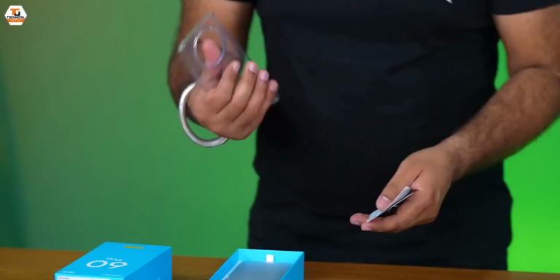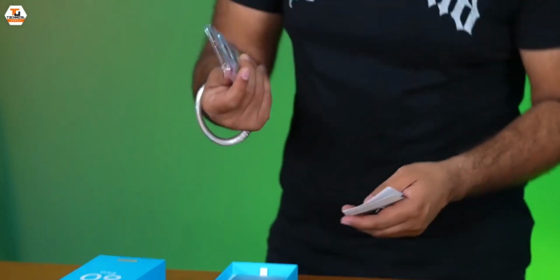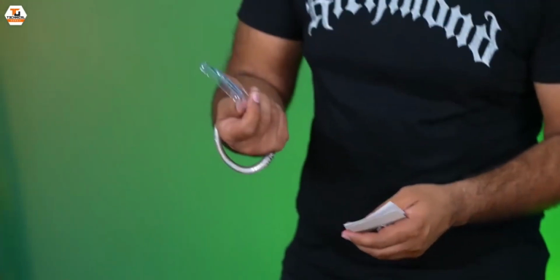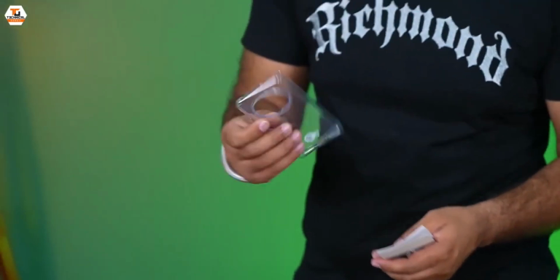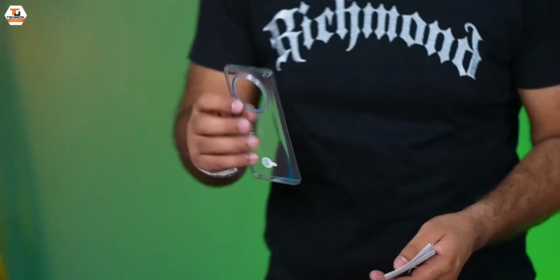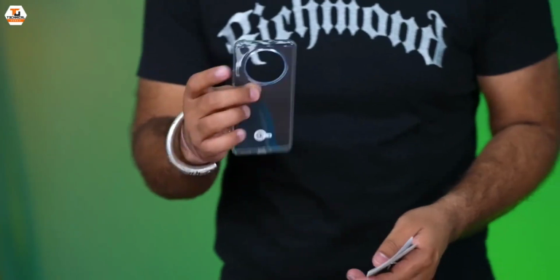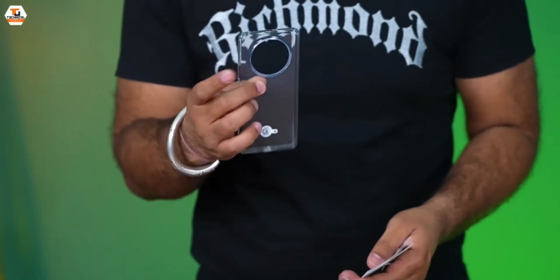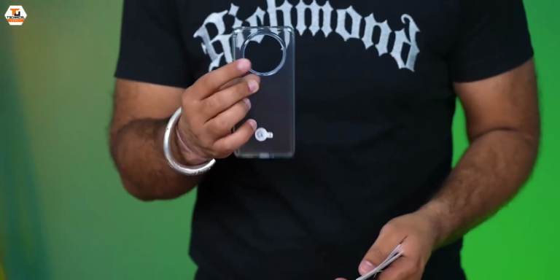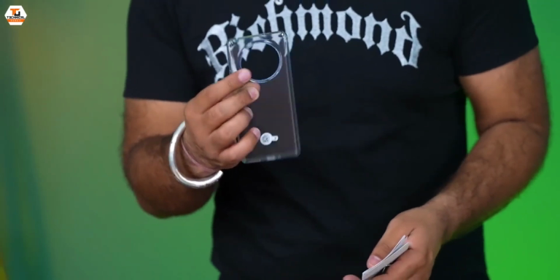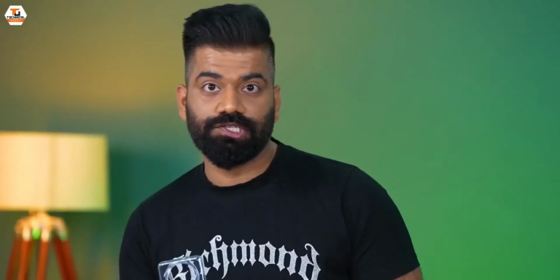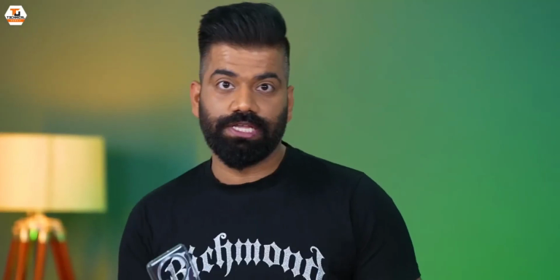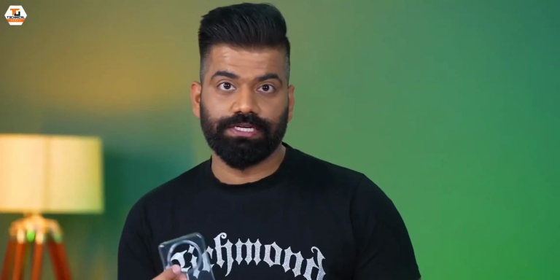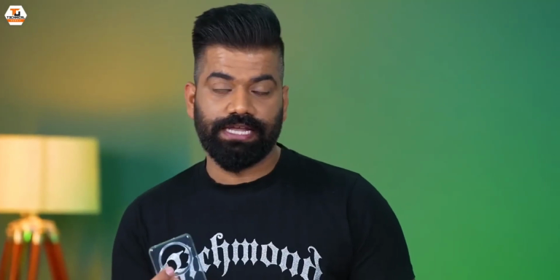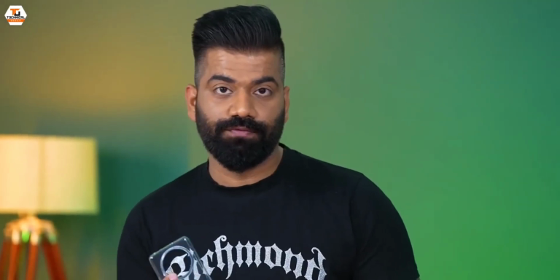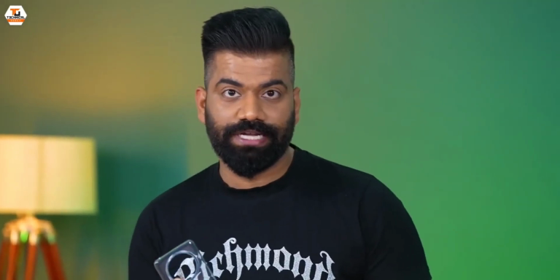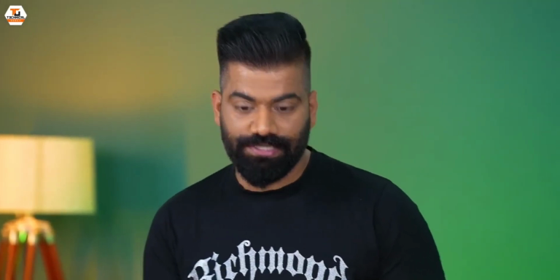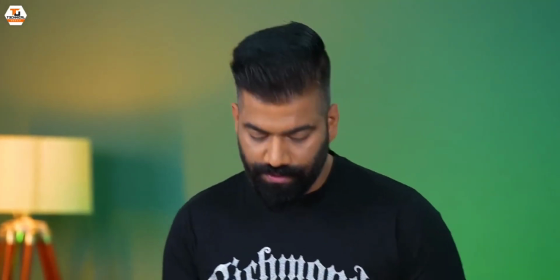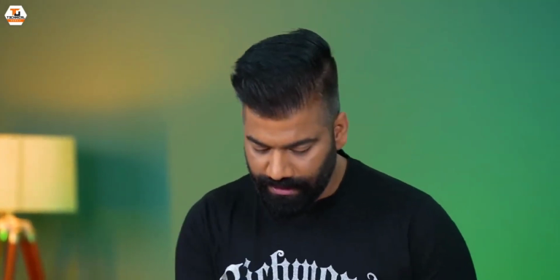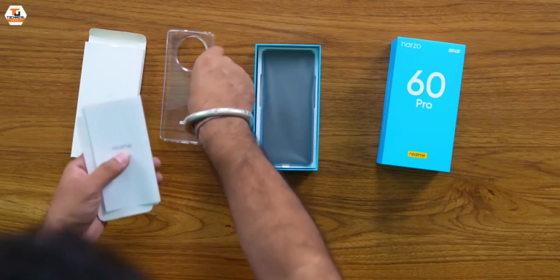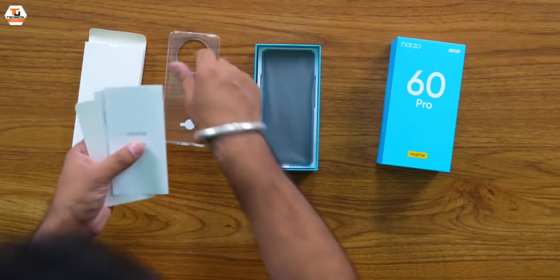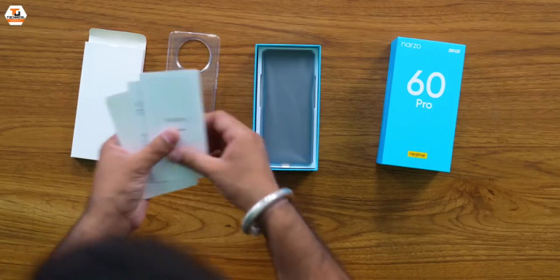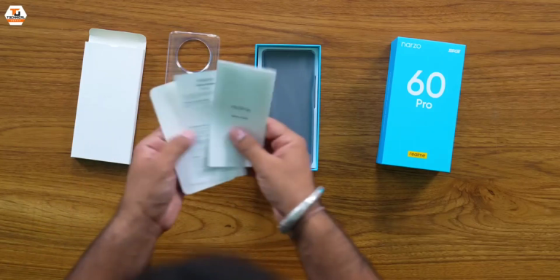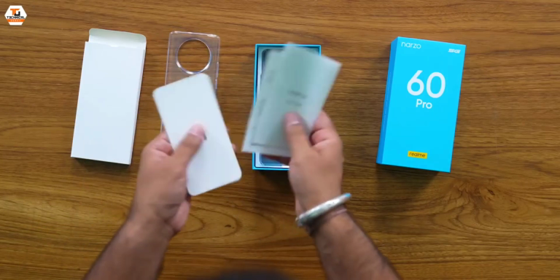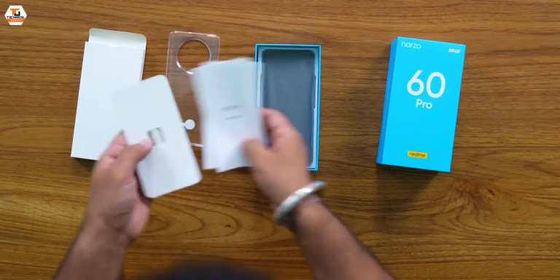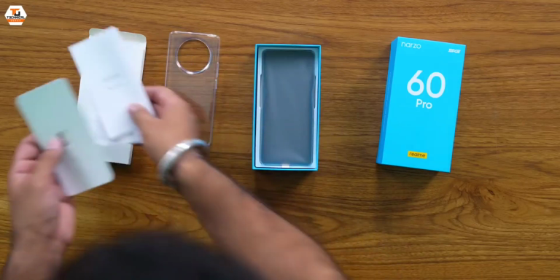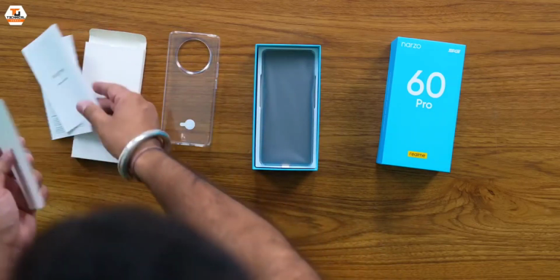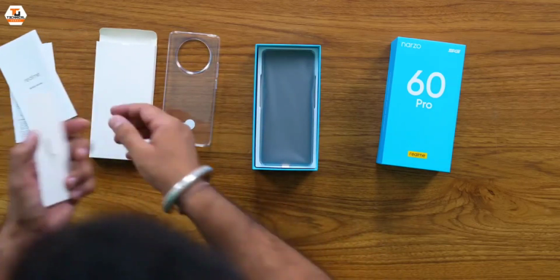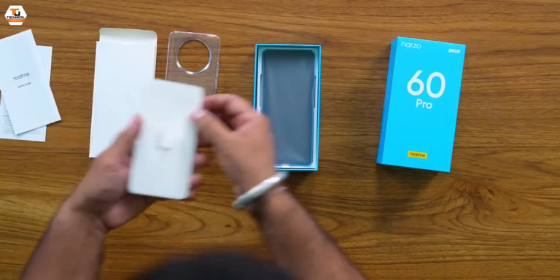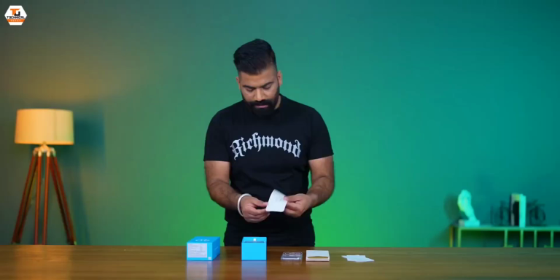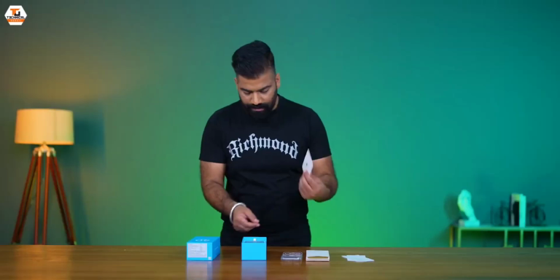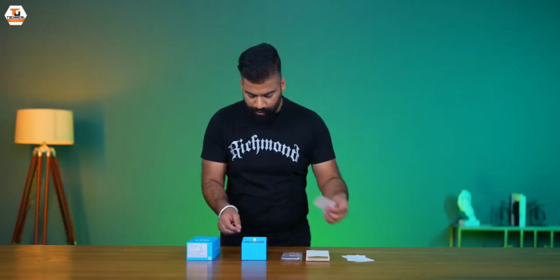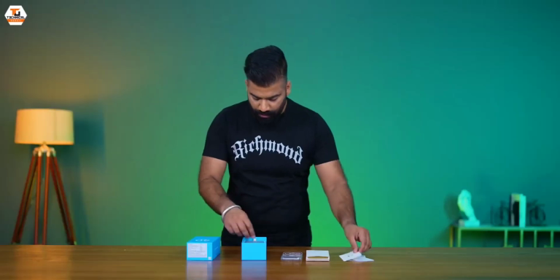We have this case which reminds me how the design of the phone is going to be. And we have some documentation and SIM tool.